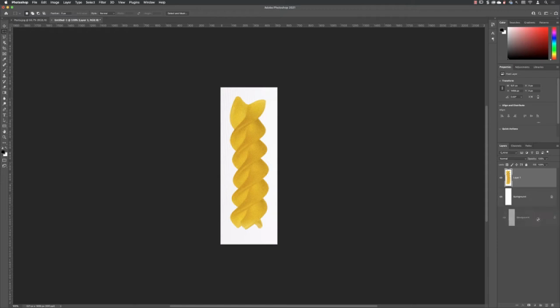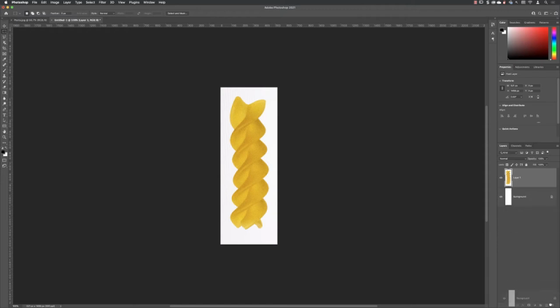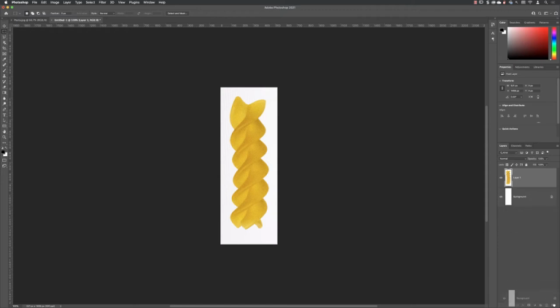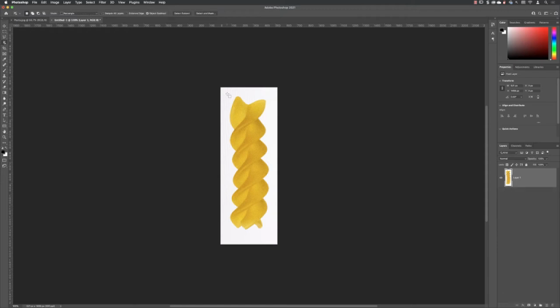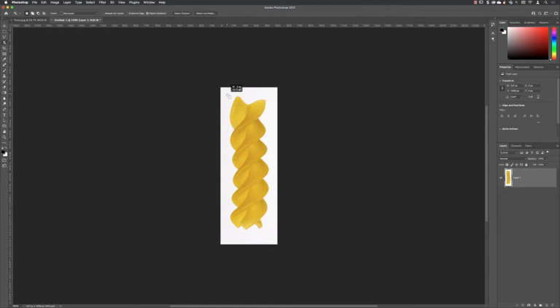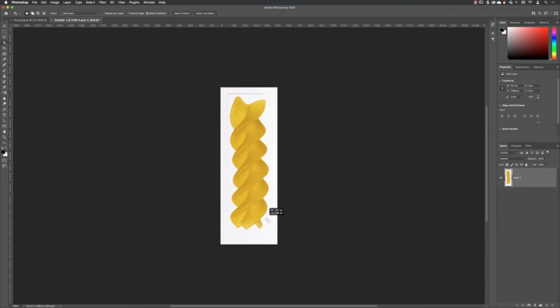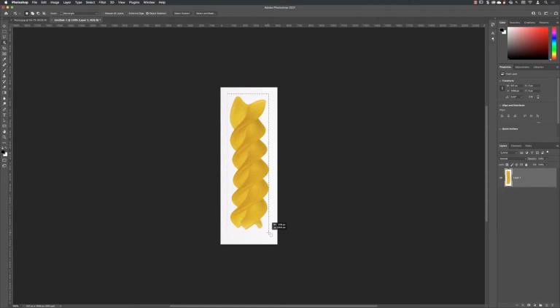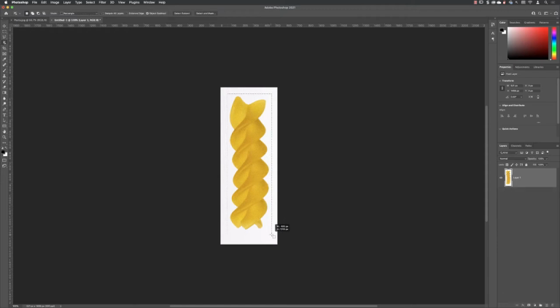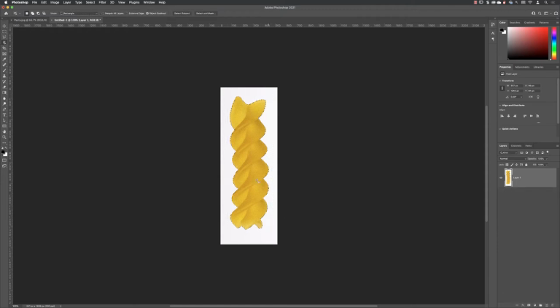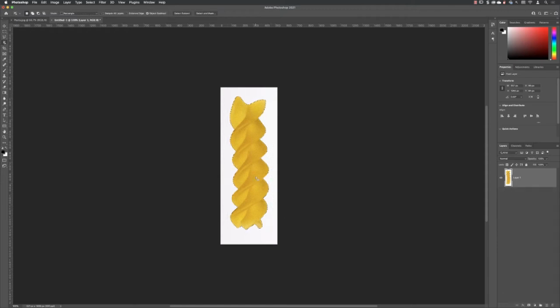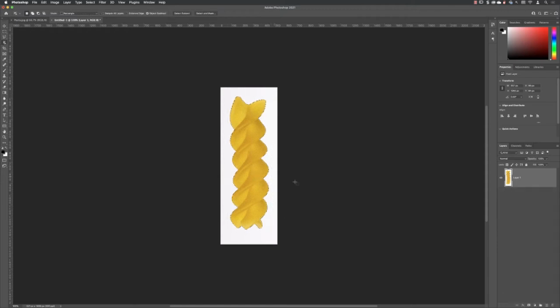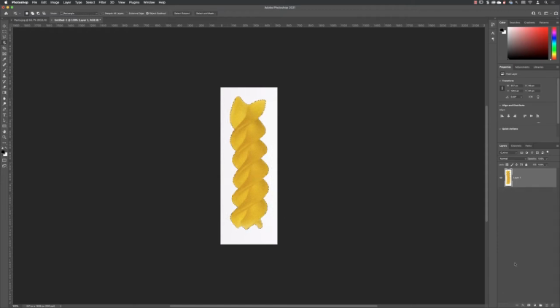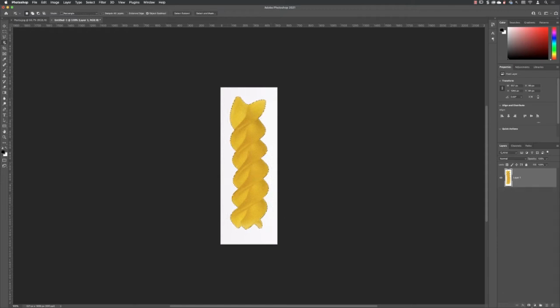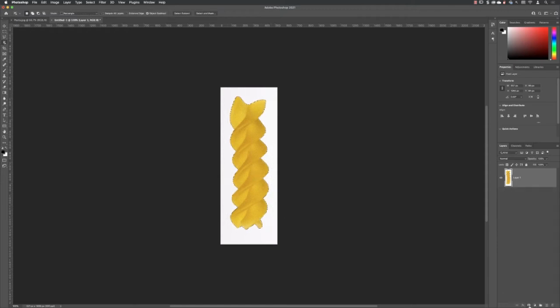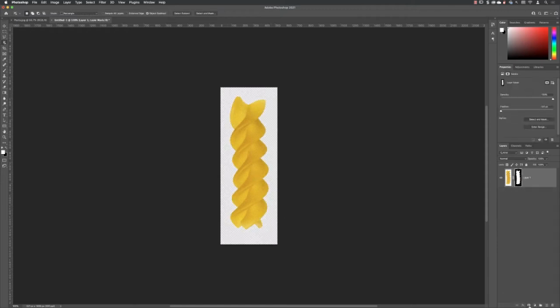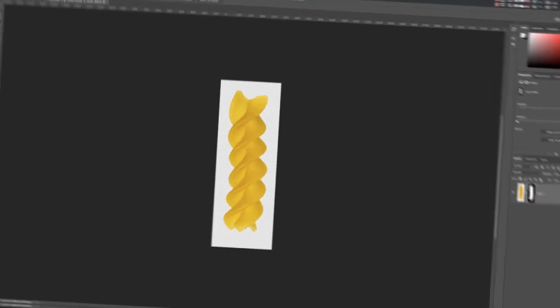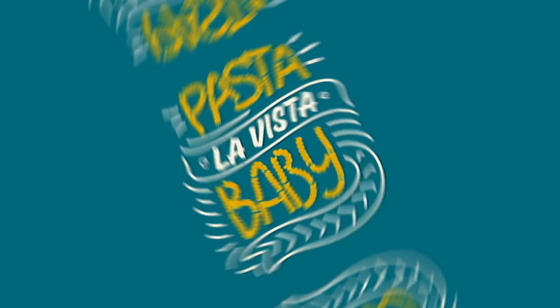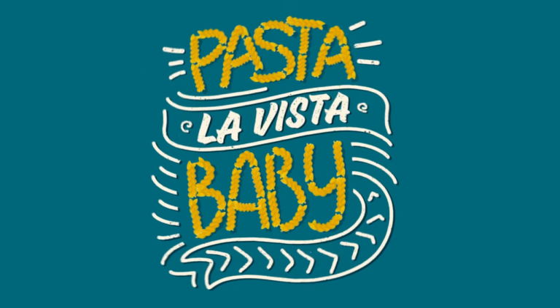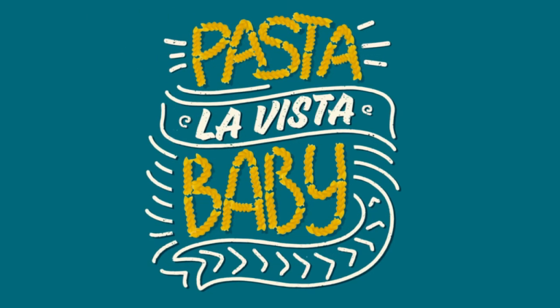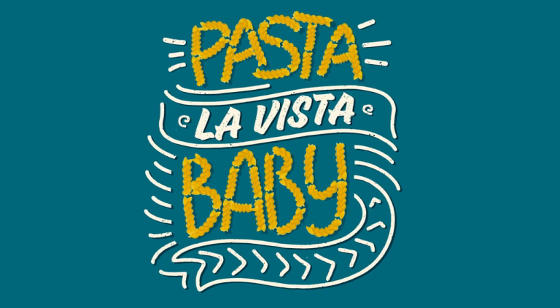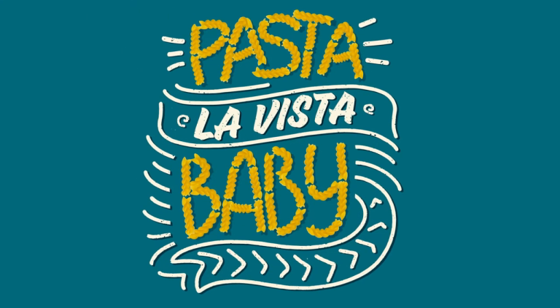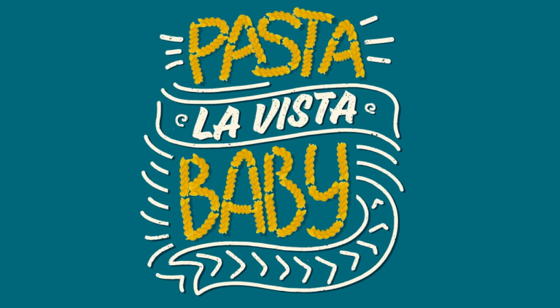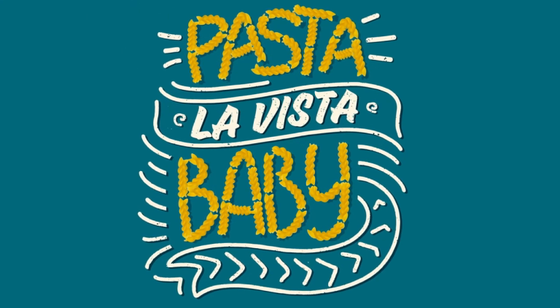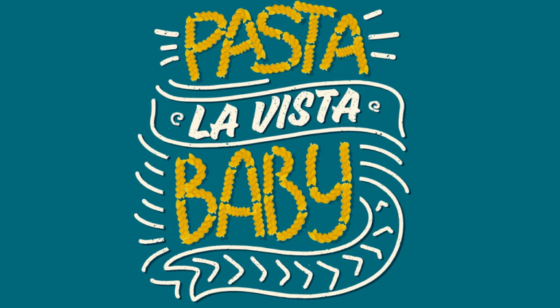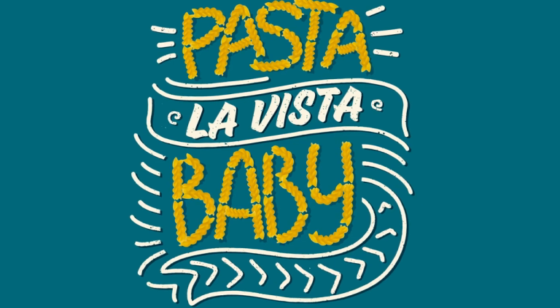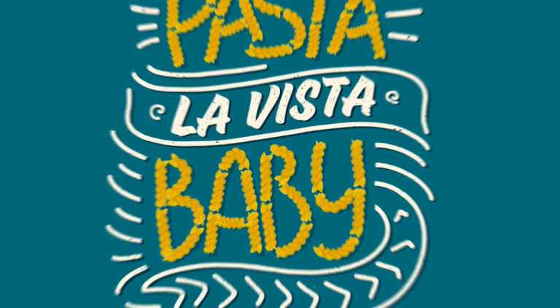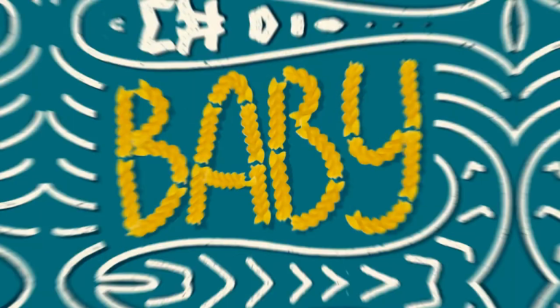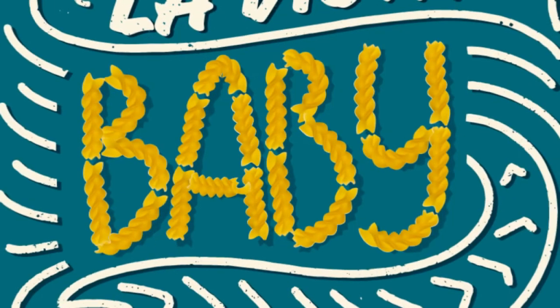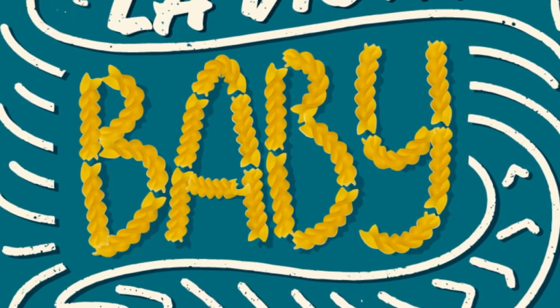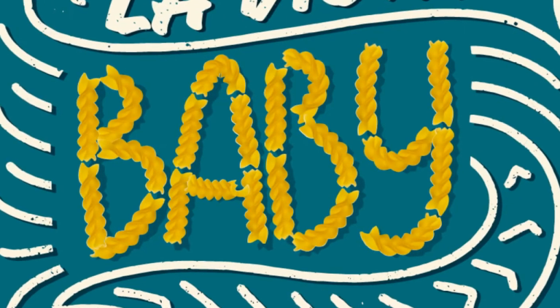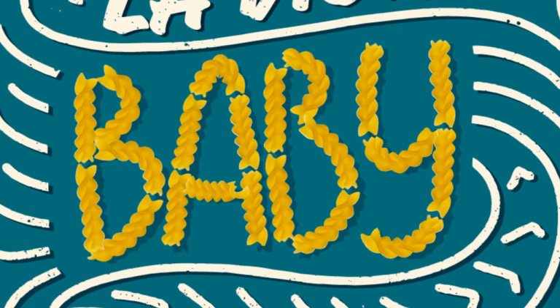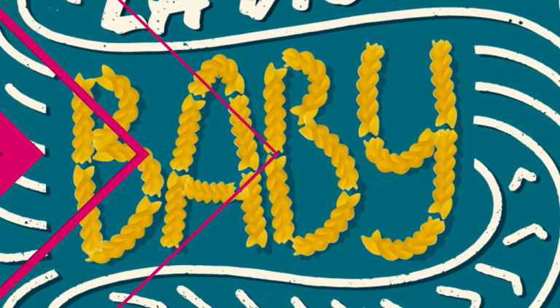In this video I'm going to show you how you can turn Photoshop artwork into awesome-looking vector brushes in Illustrator.